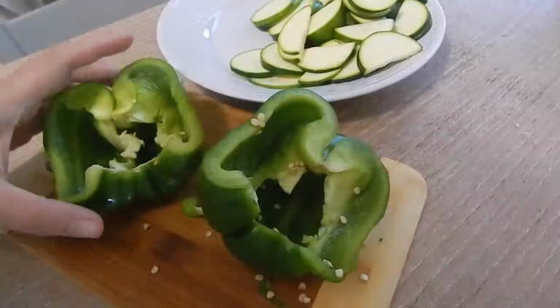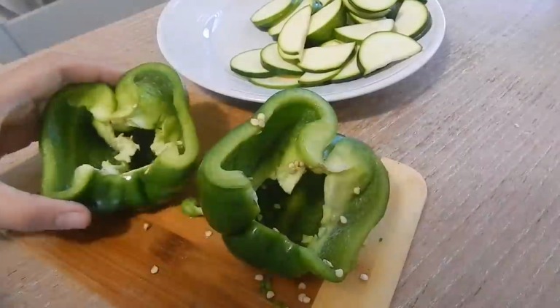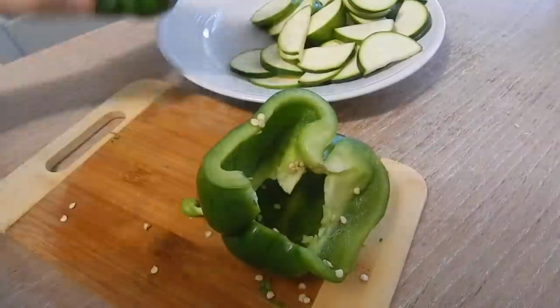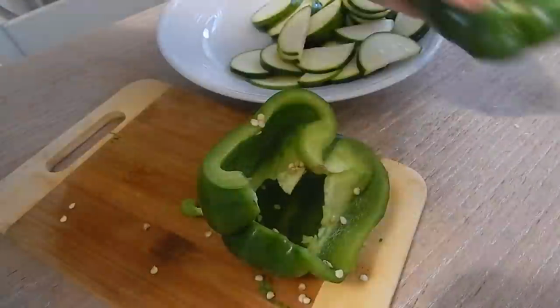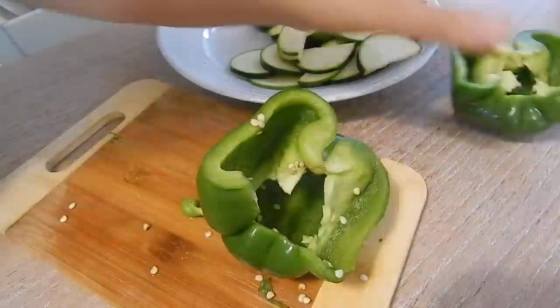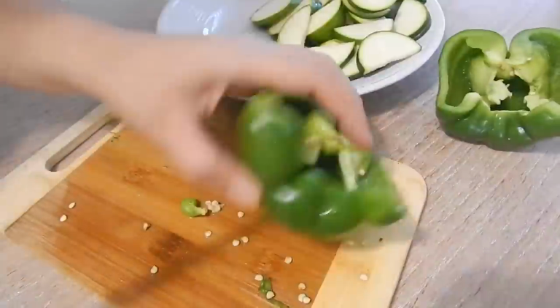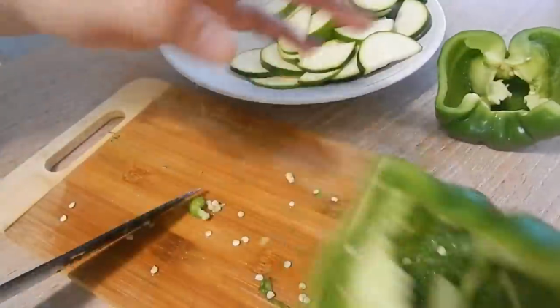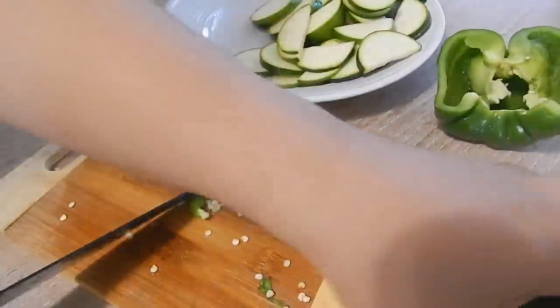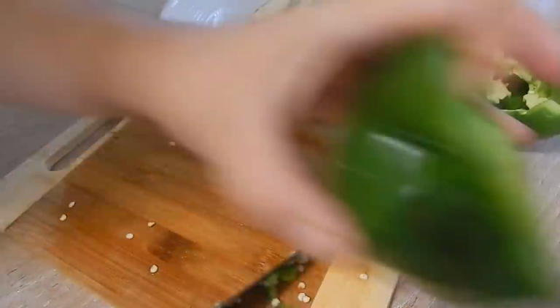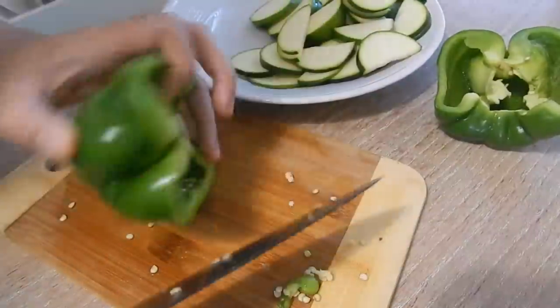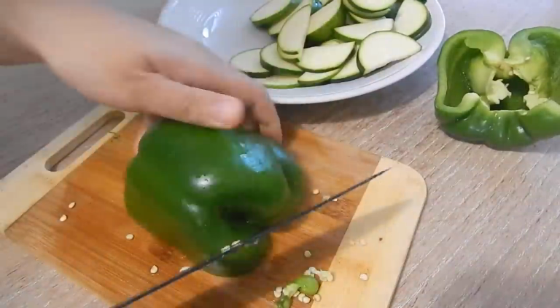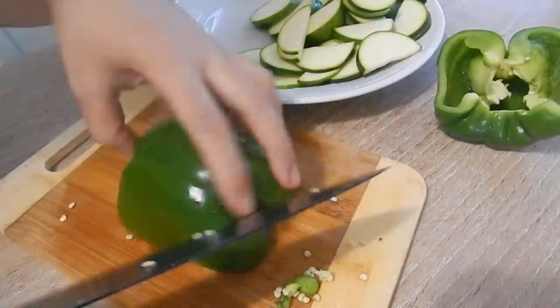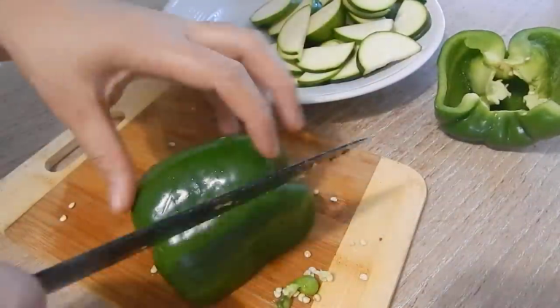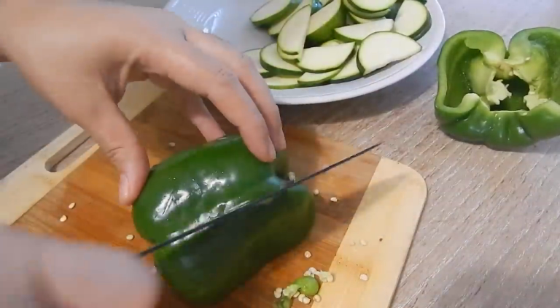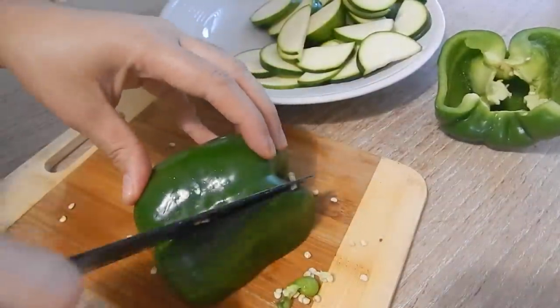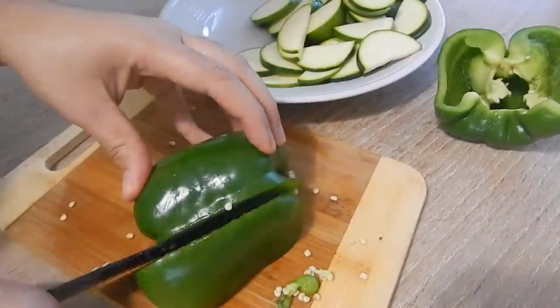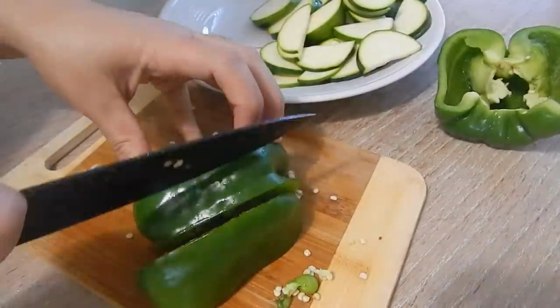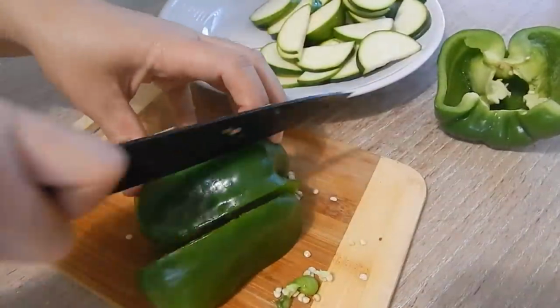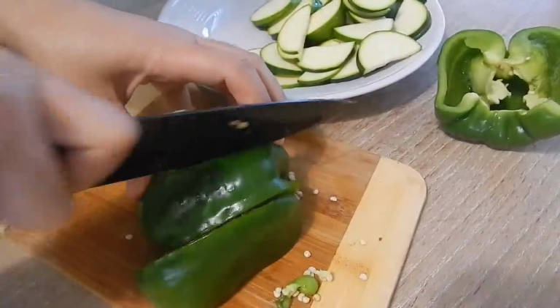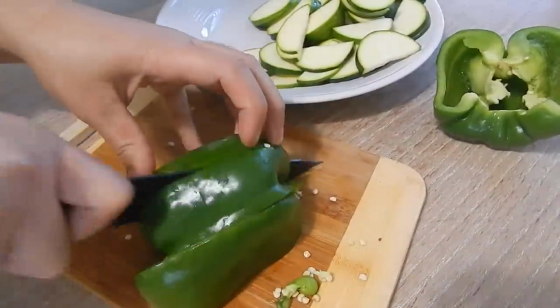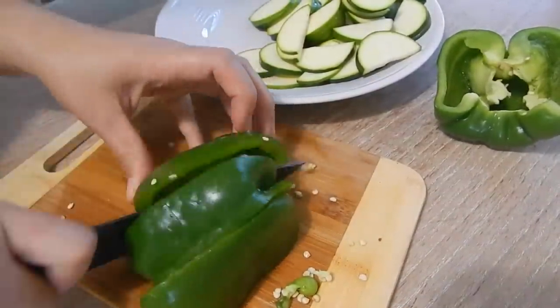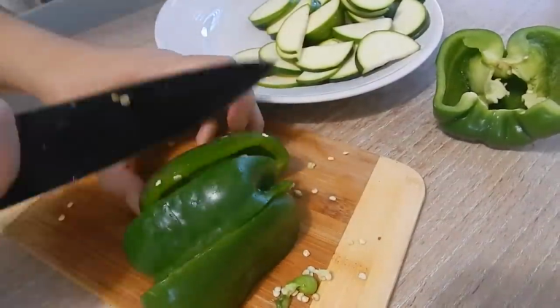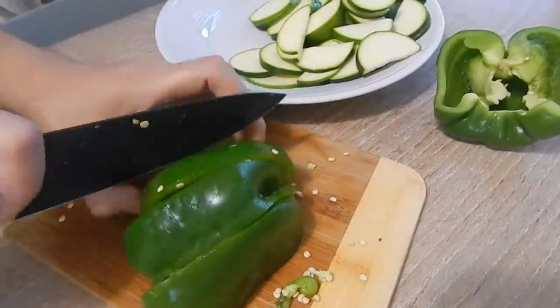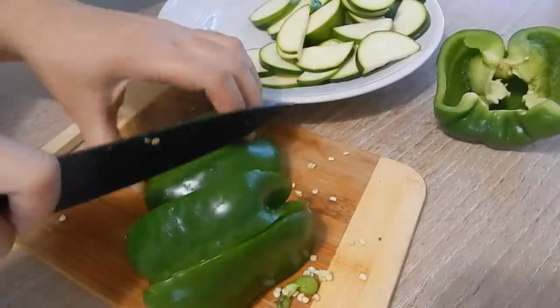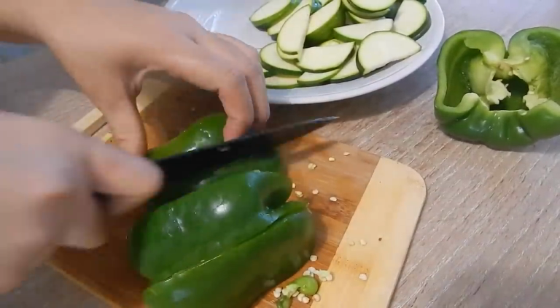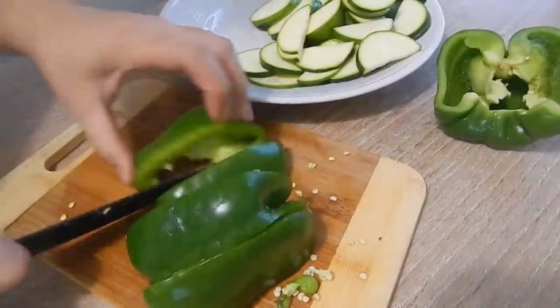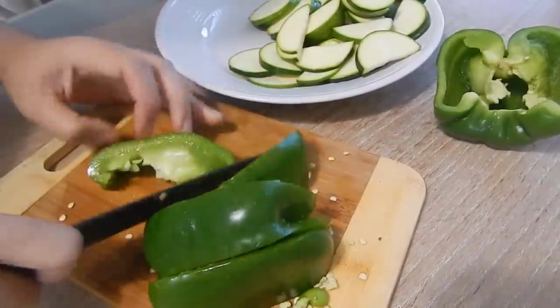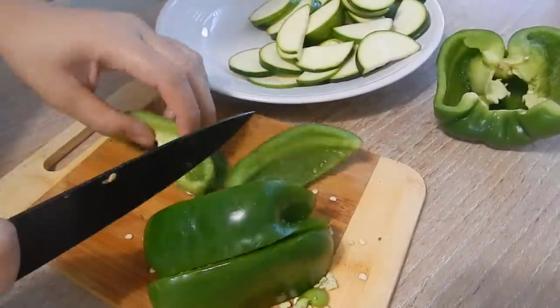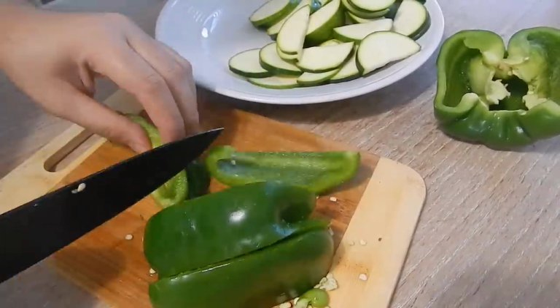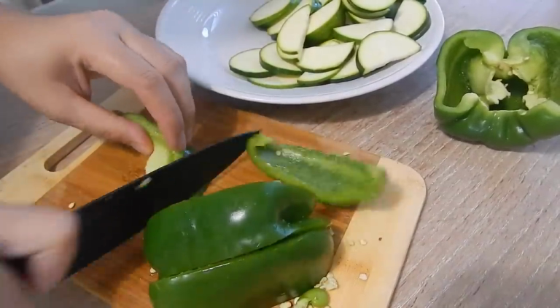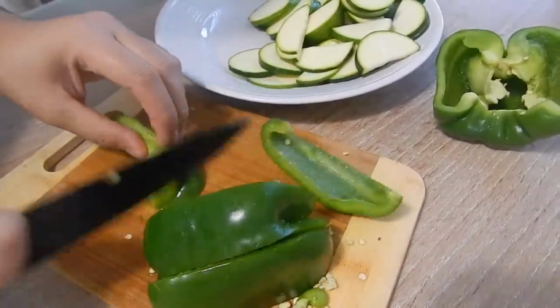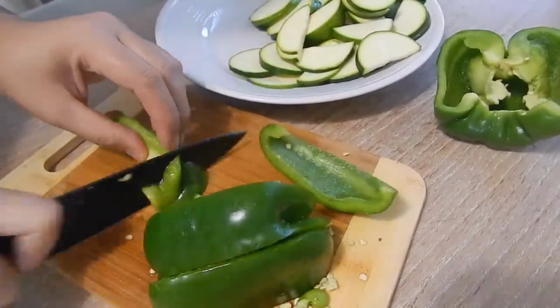After that's done, I'll go ahead and do the bell pepper, some onions, and carrots.